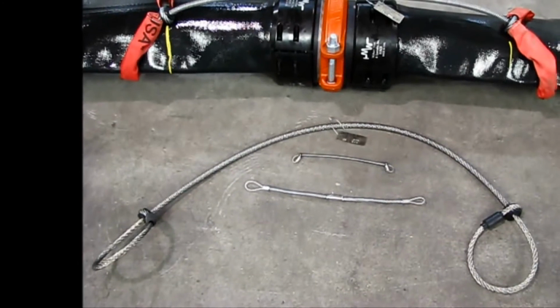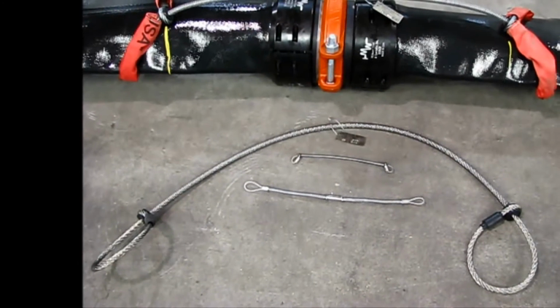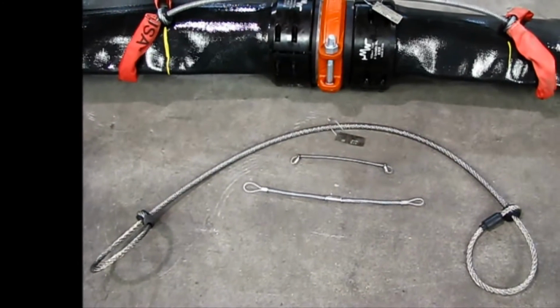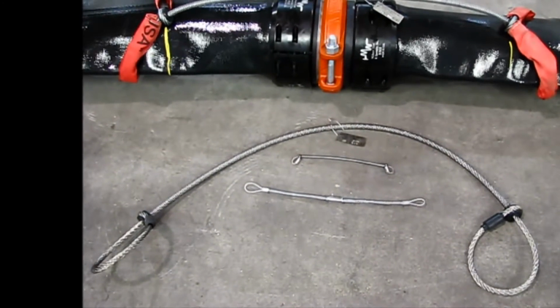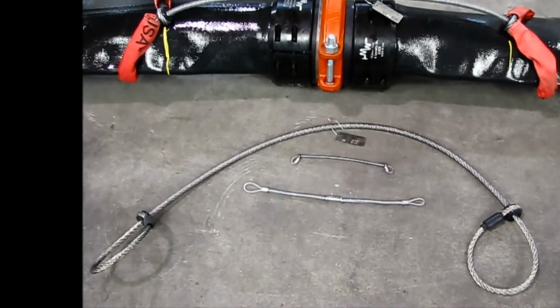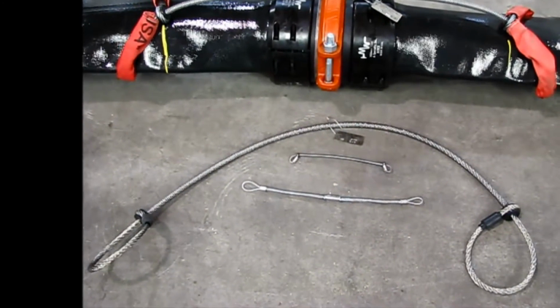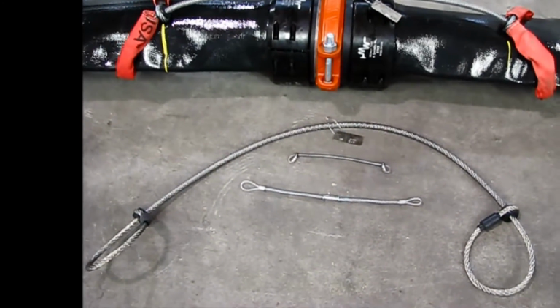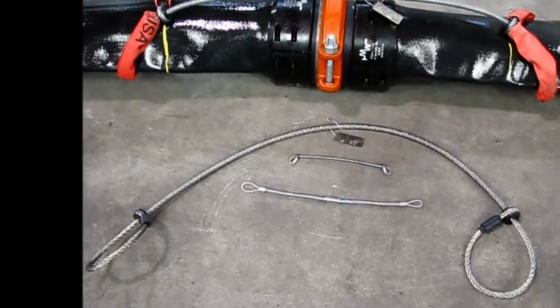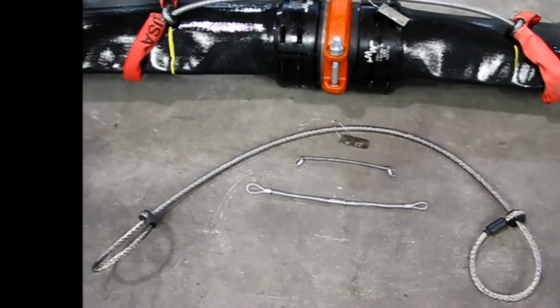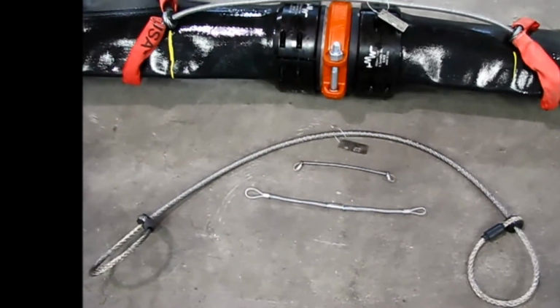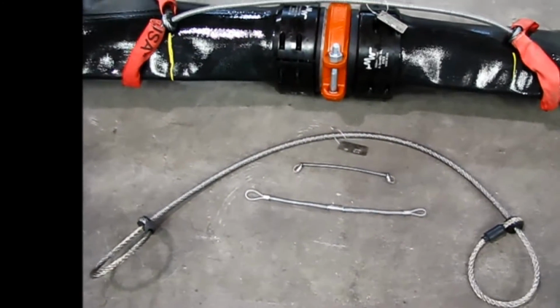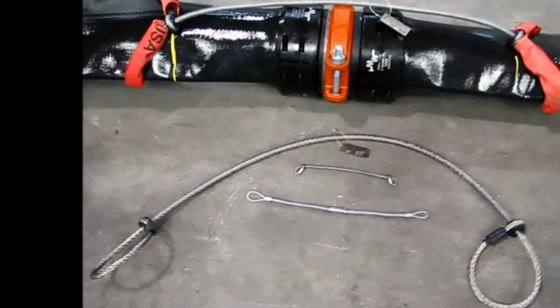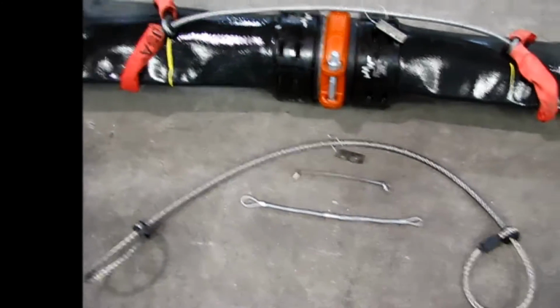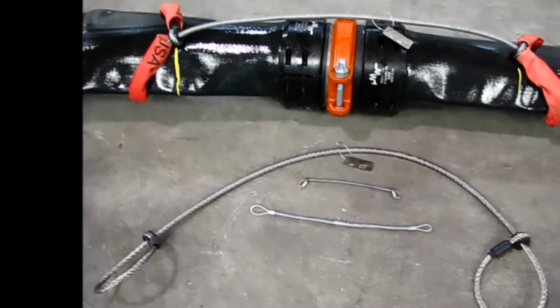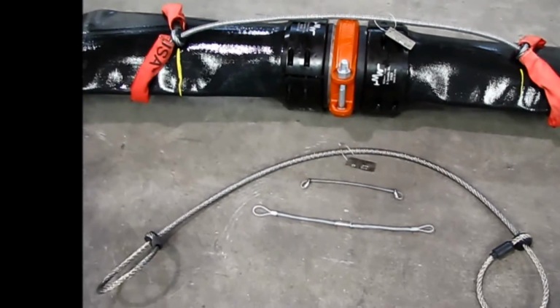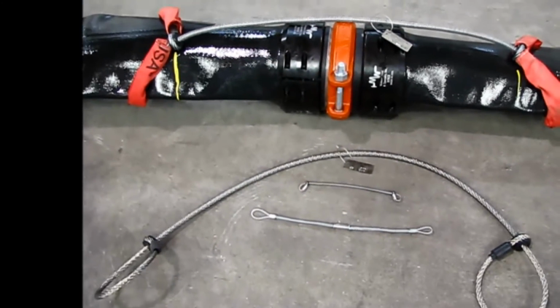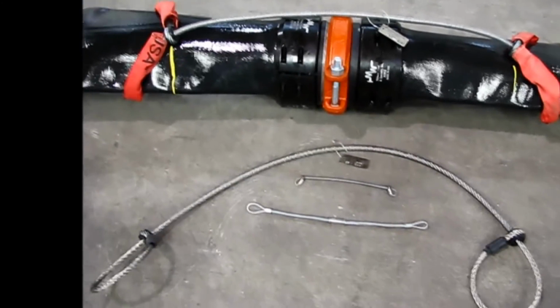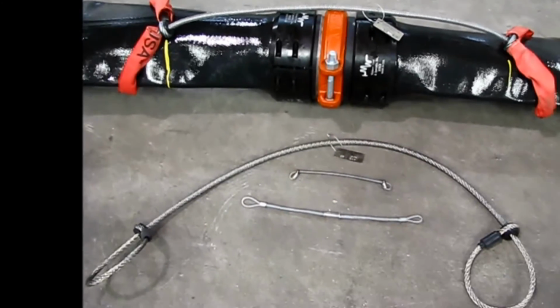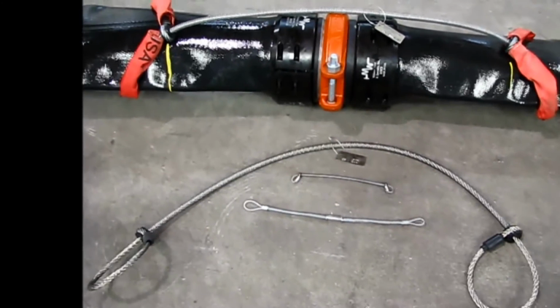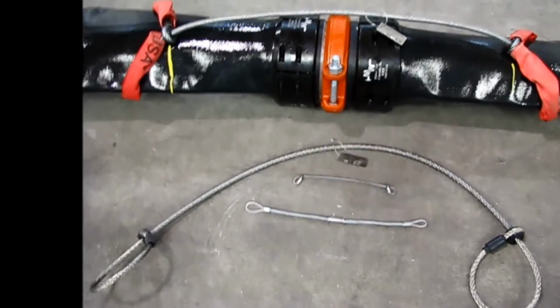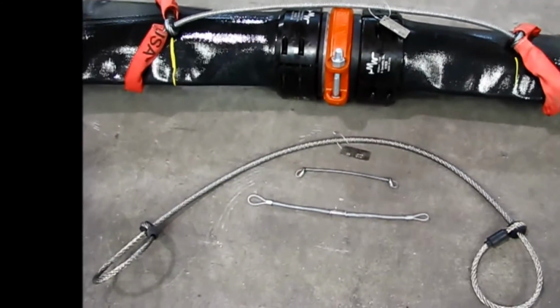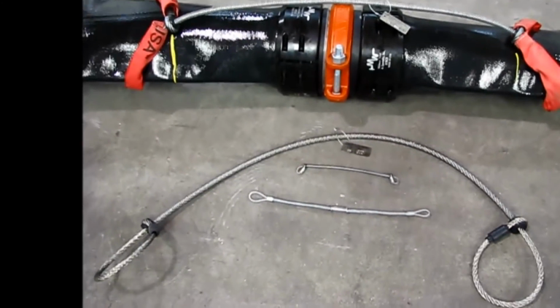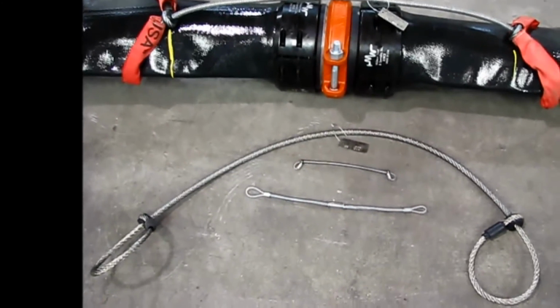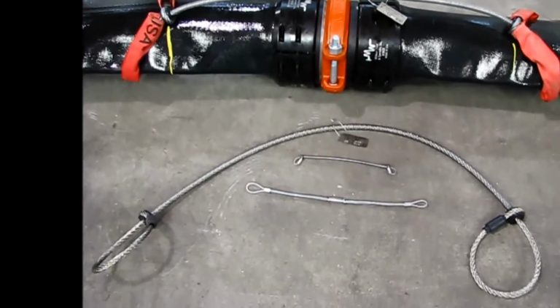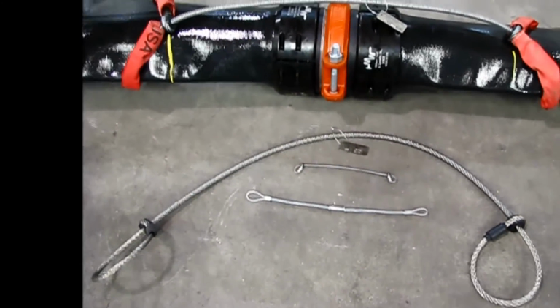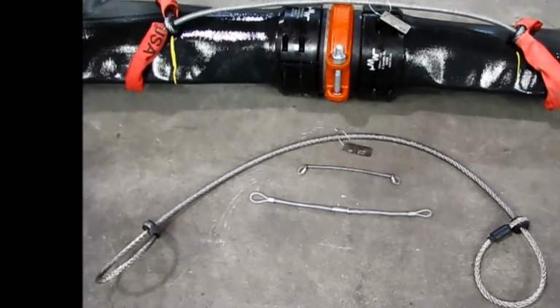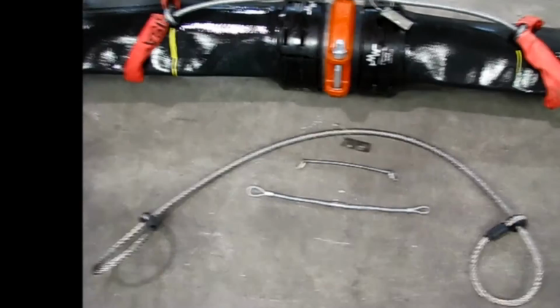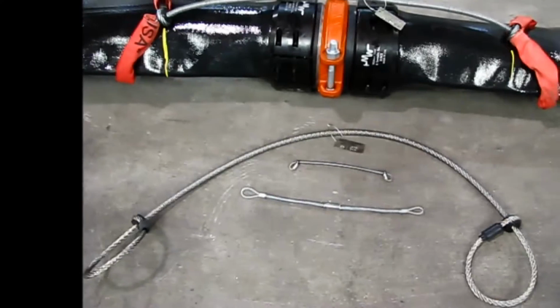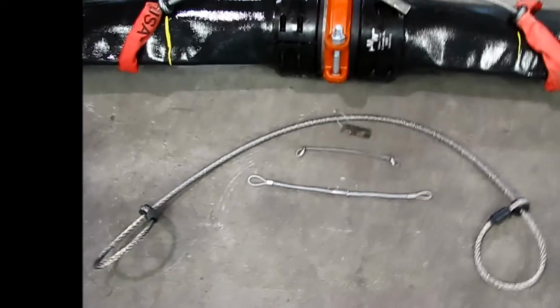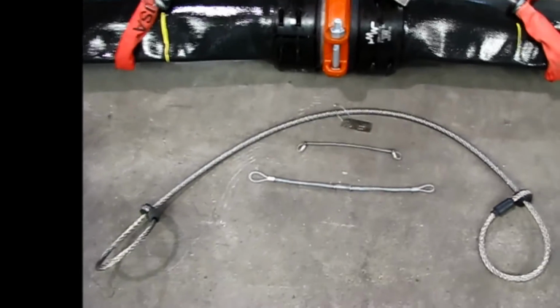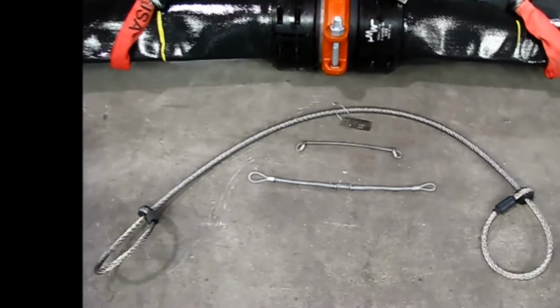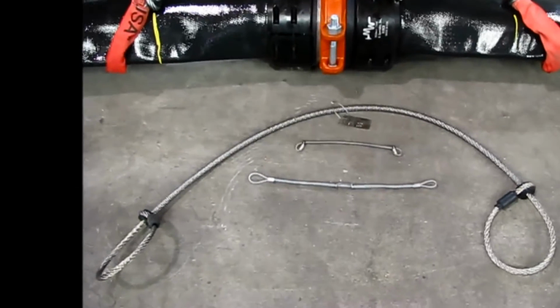This is Steve with American Ironworks. I'd like to visit a little bit this morning about our cable choker hose restraint.